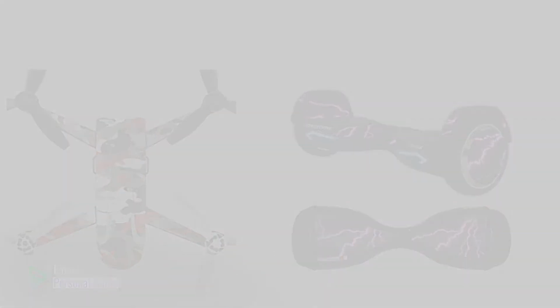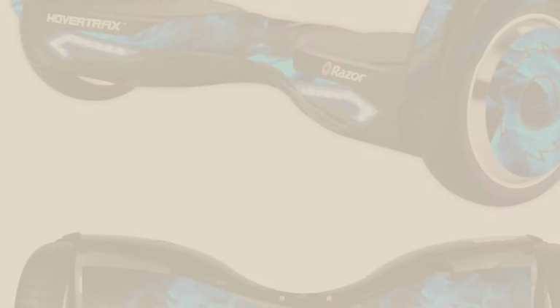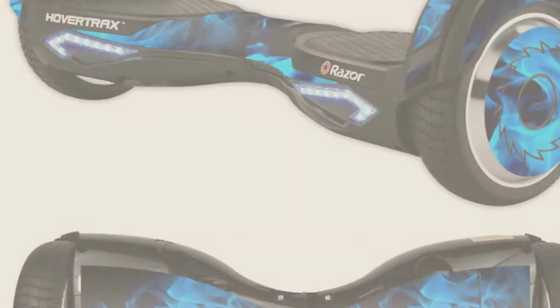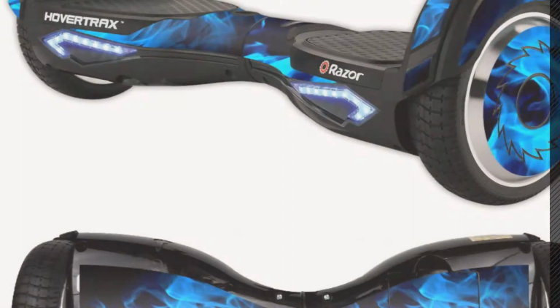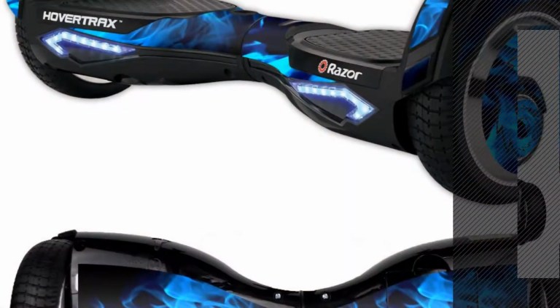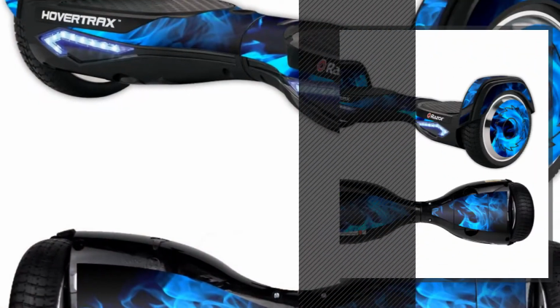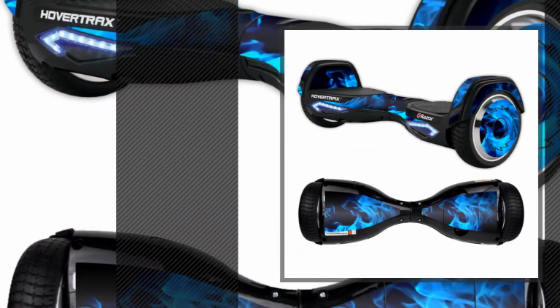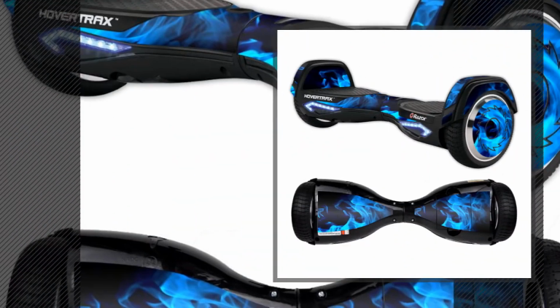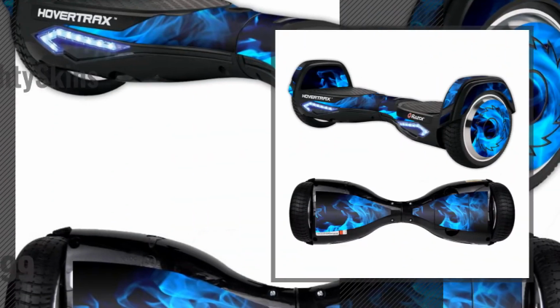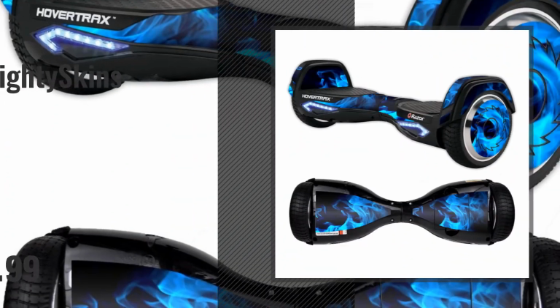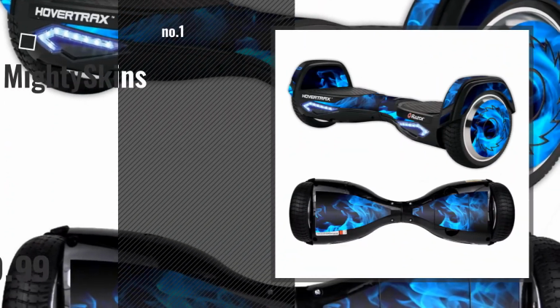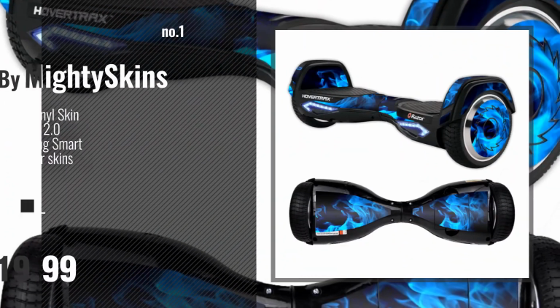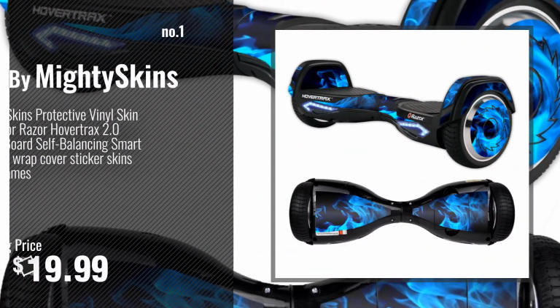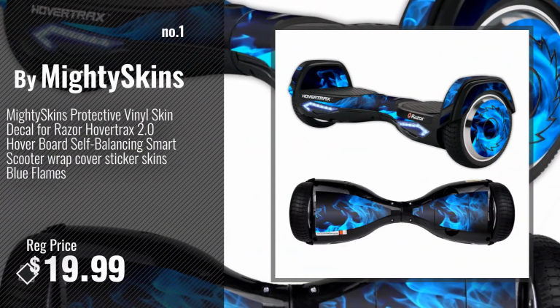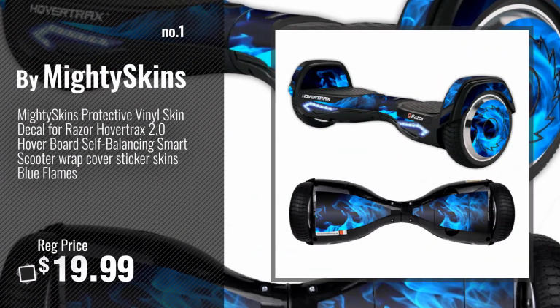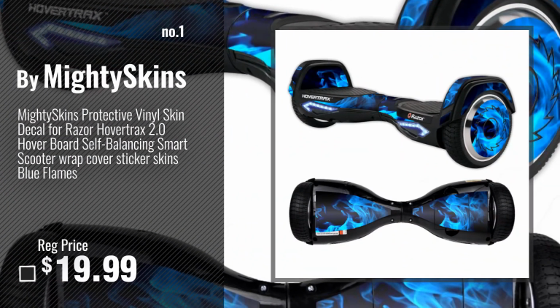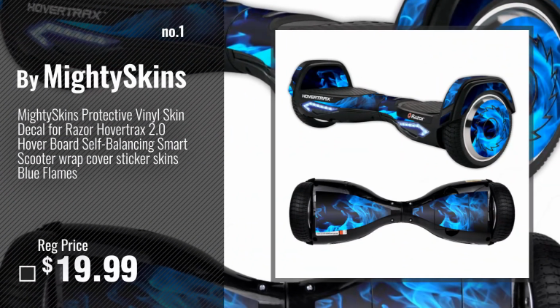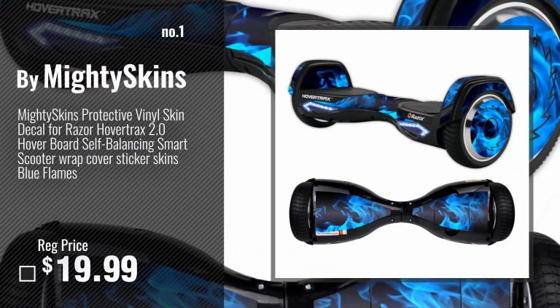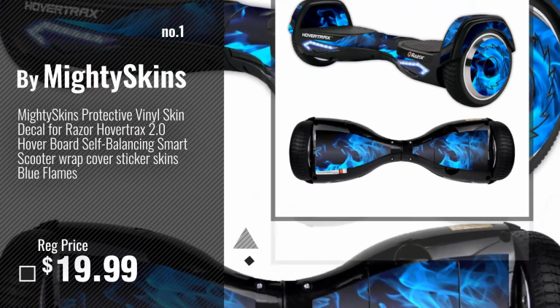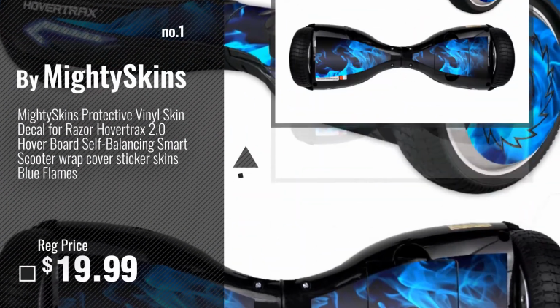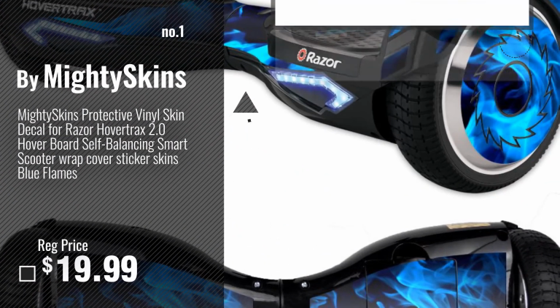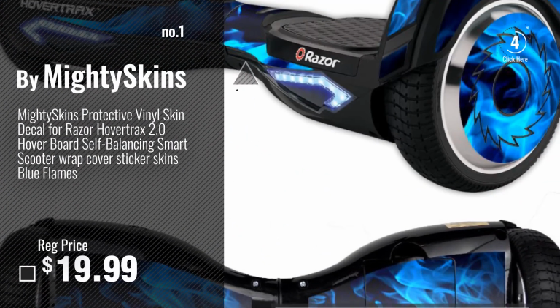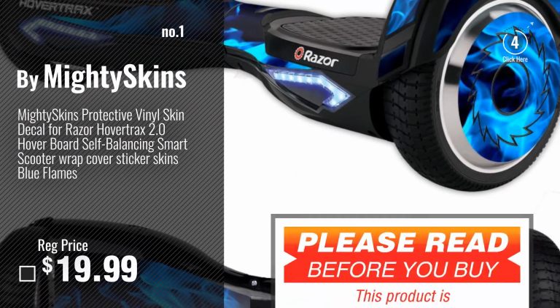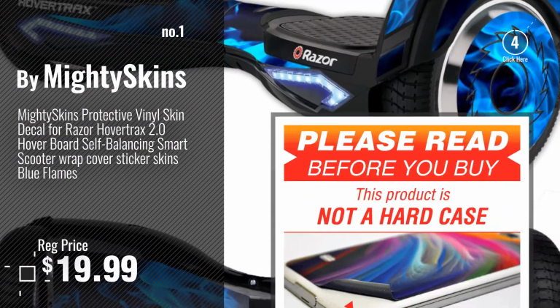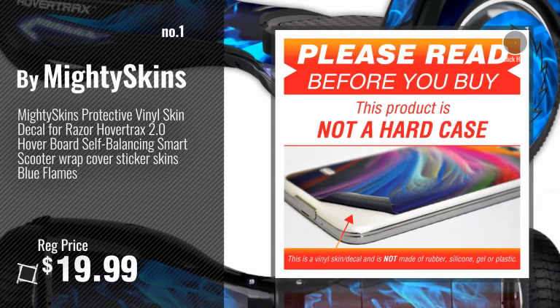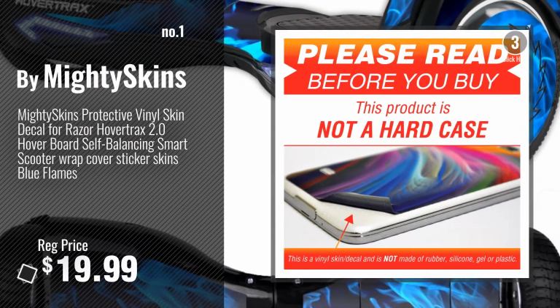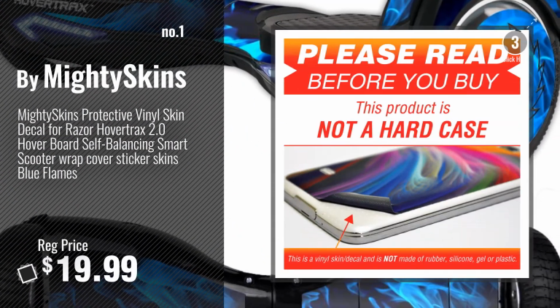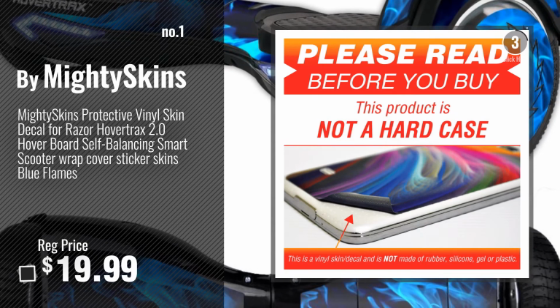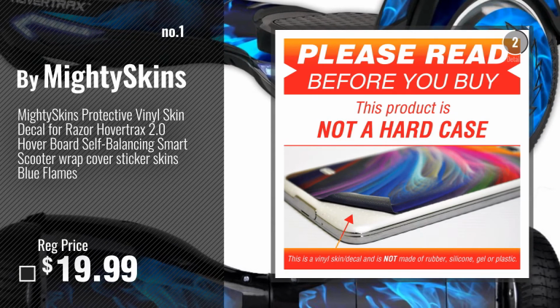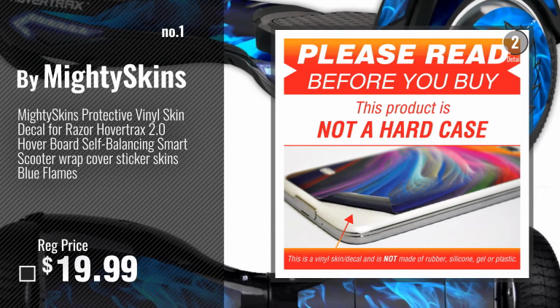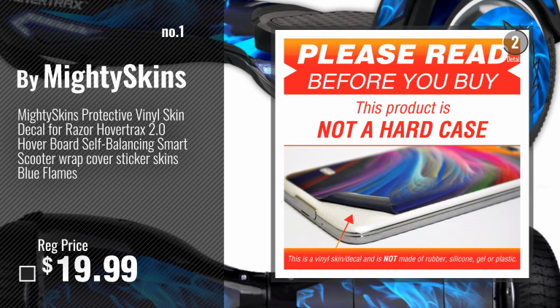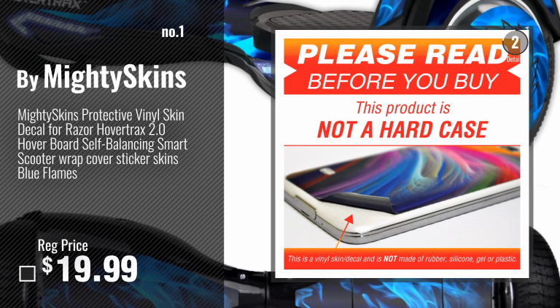Number 1, Most Popular by Mighty Skins. Watch this video, choose your favorite.